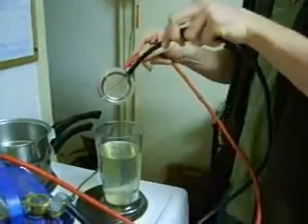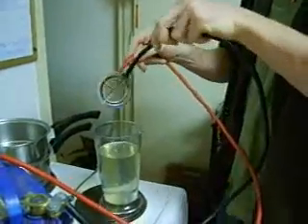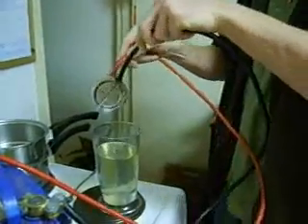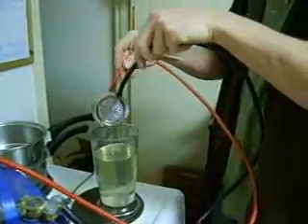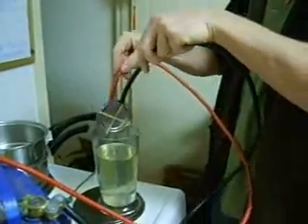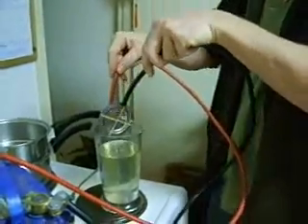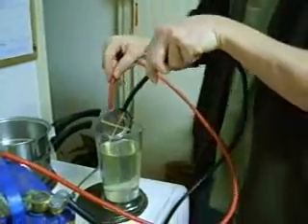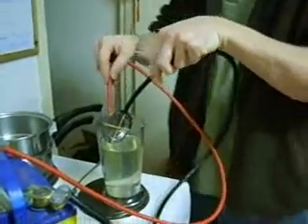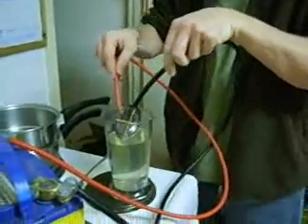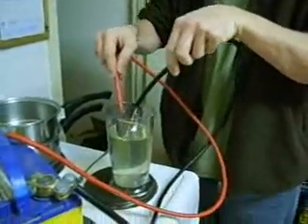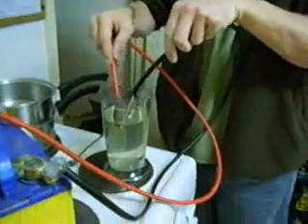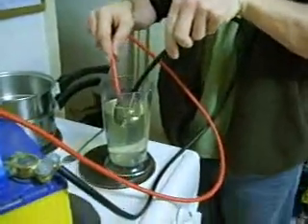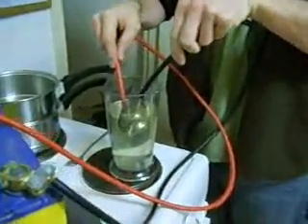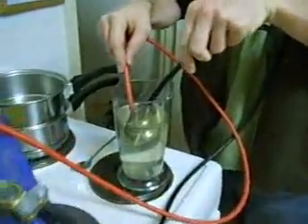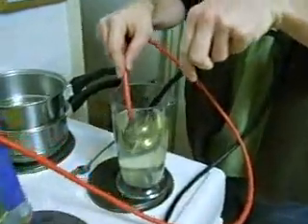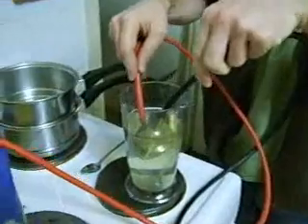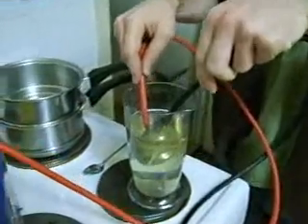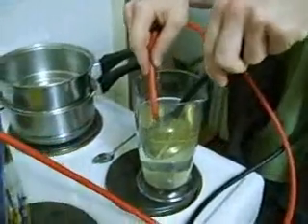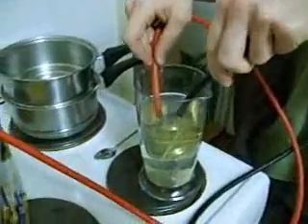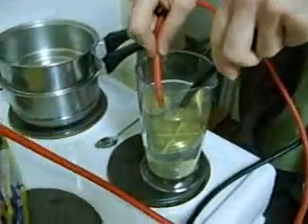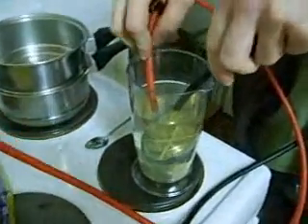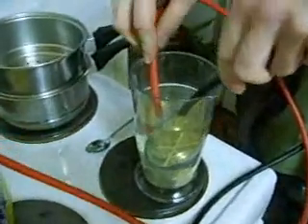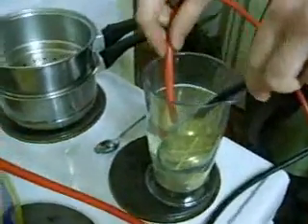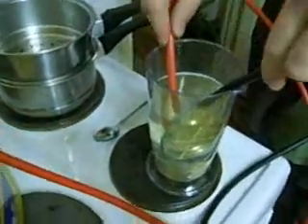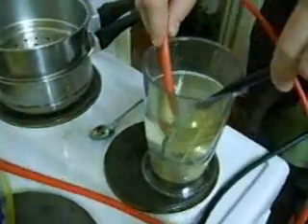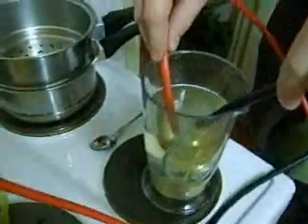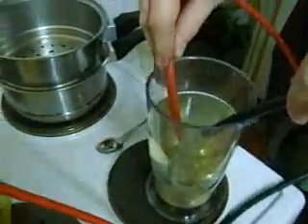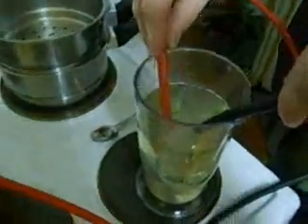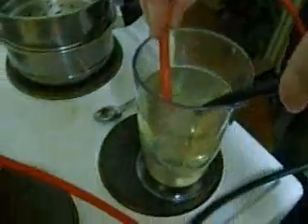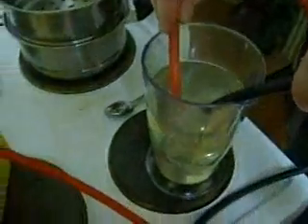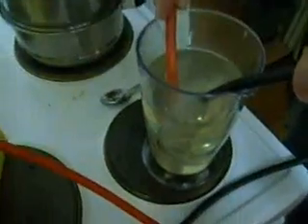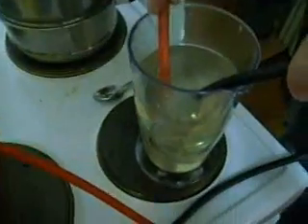I'm just going to put this in here and see if we can get some hydrogen. There we go, straight away.